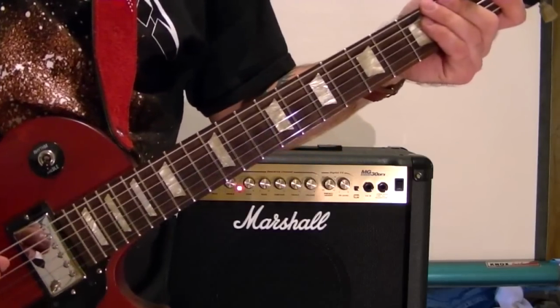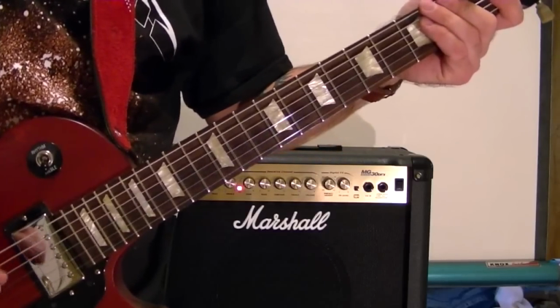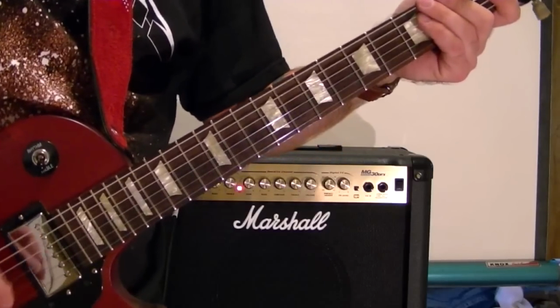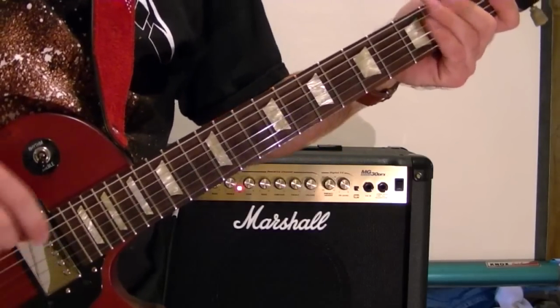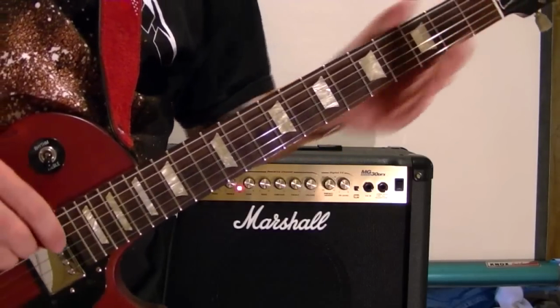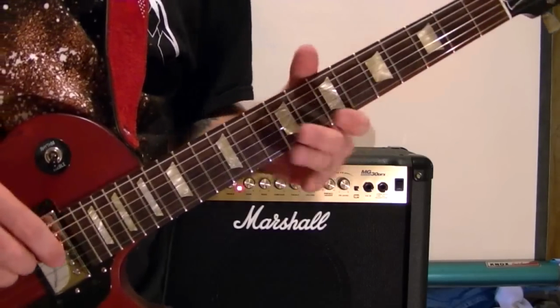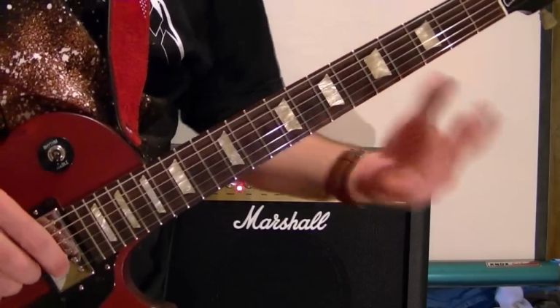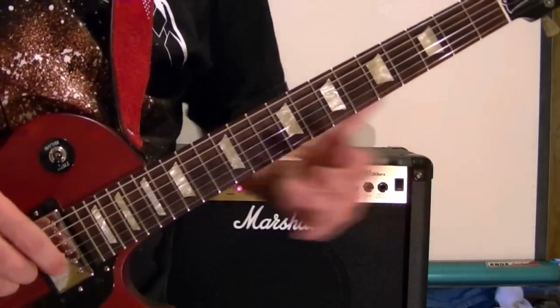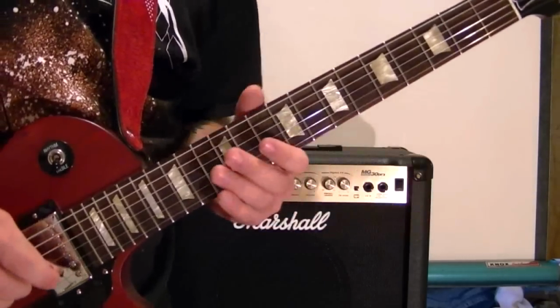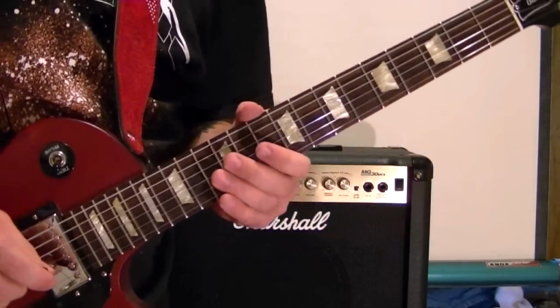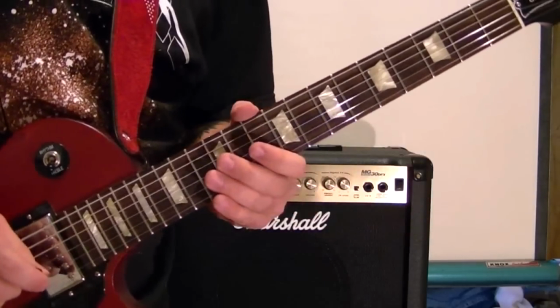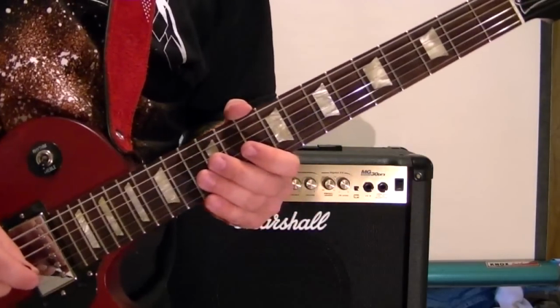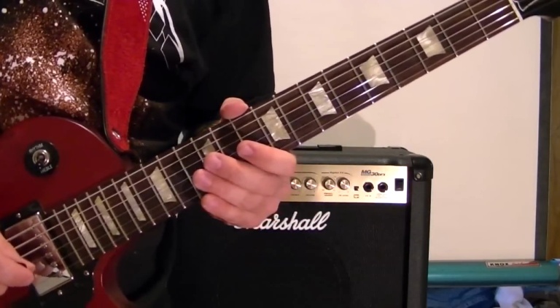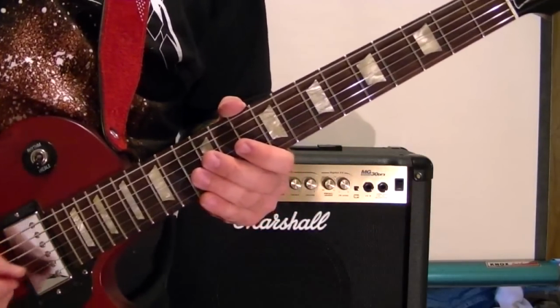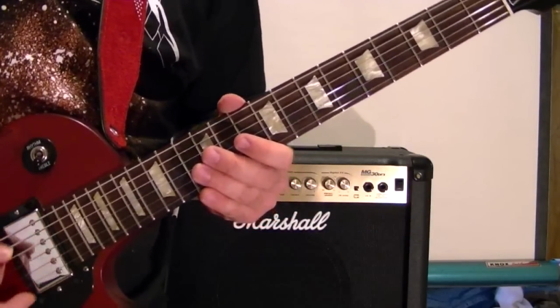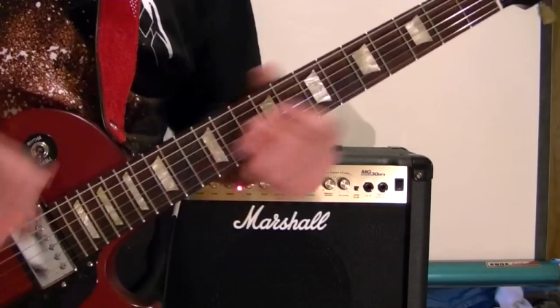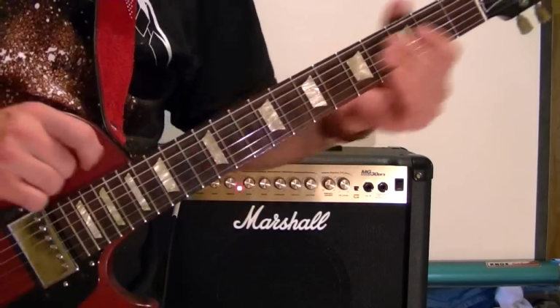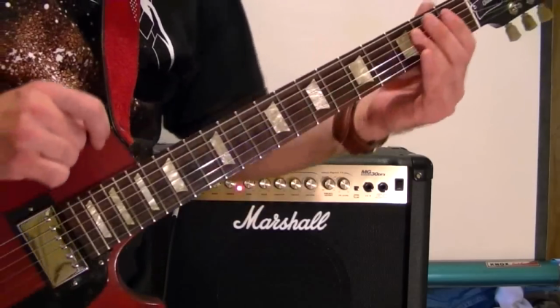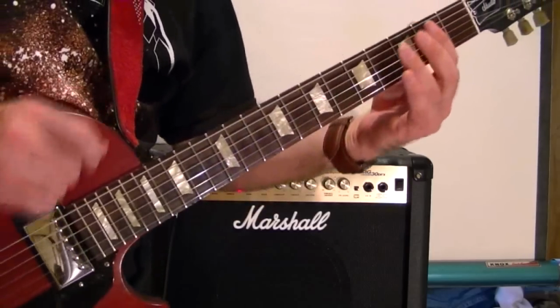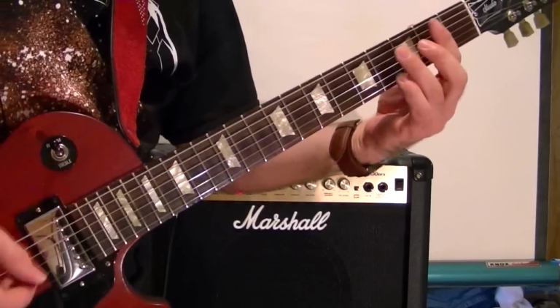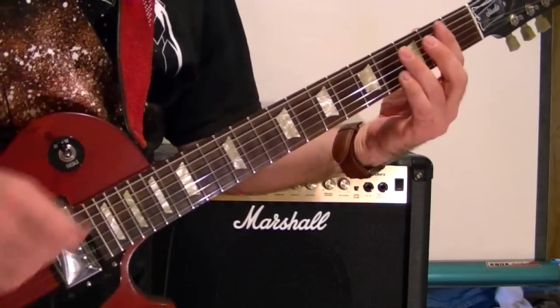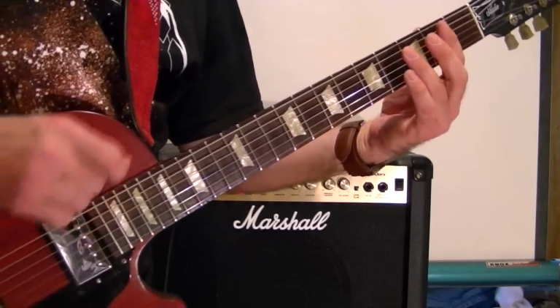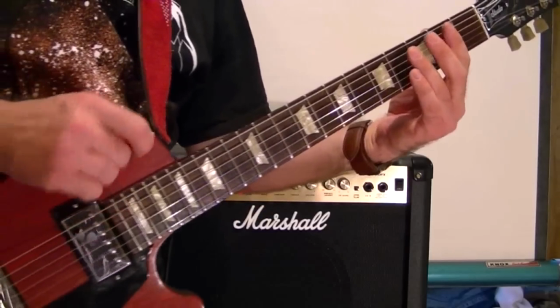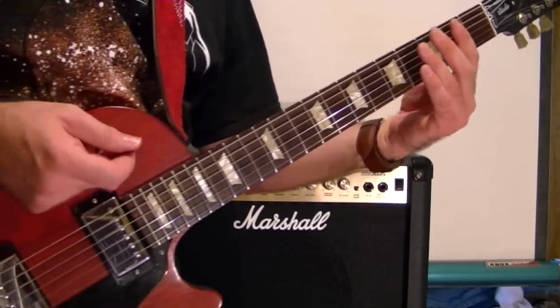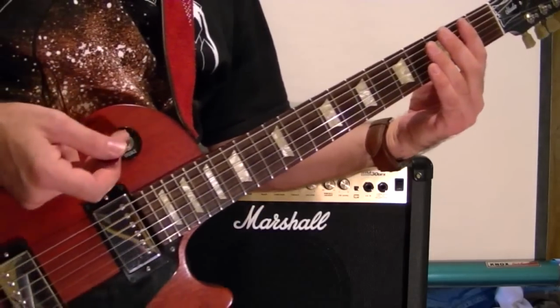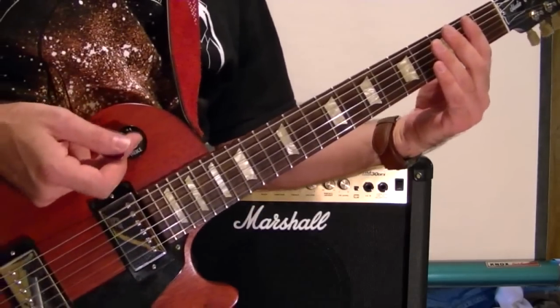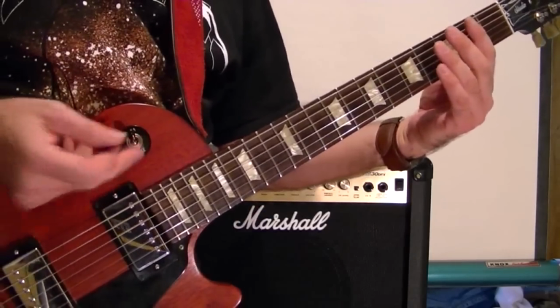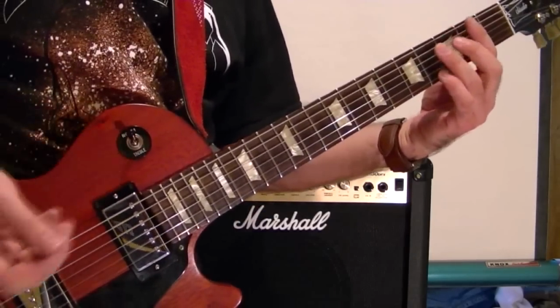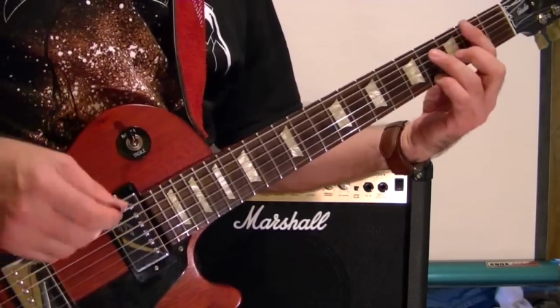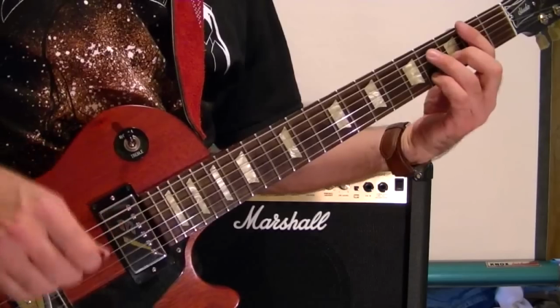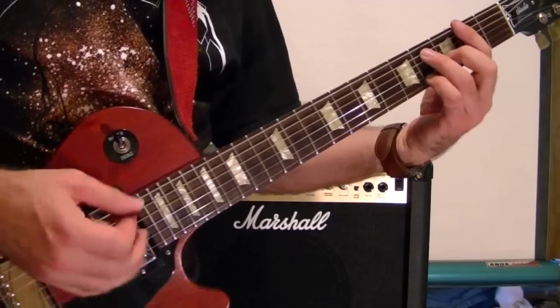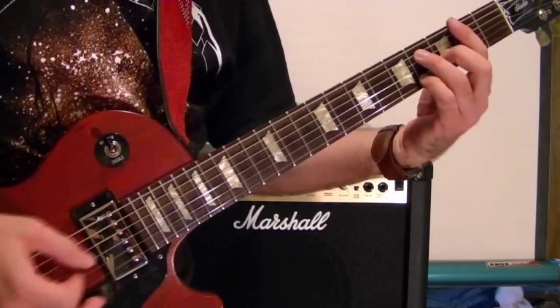Running through some riffs. Just experiment with the toggle switch.